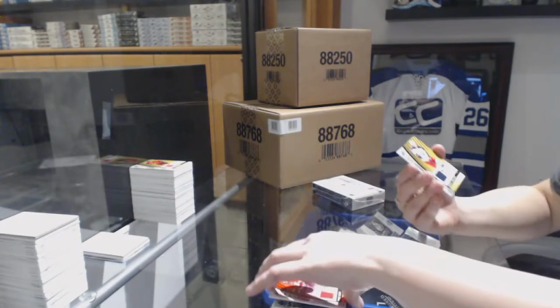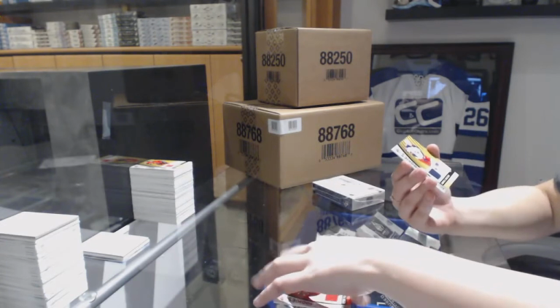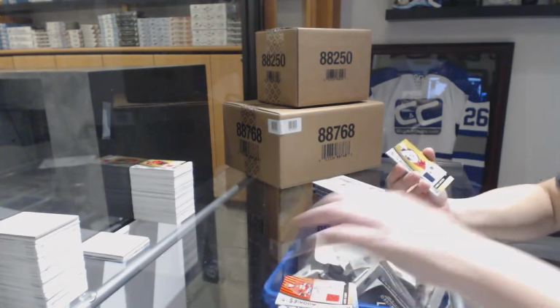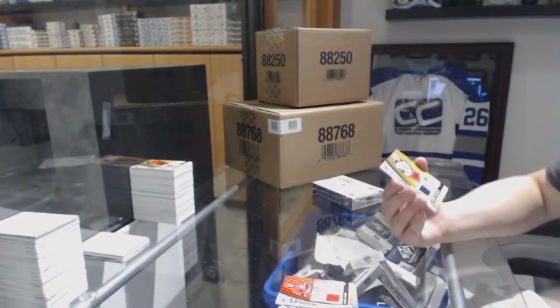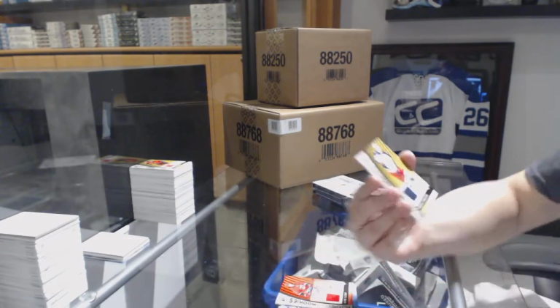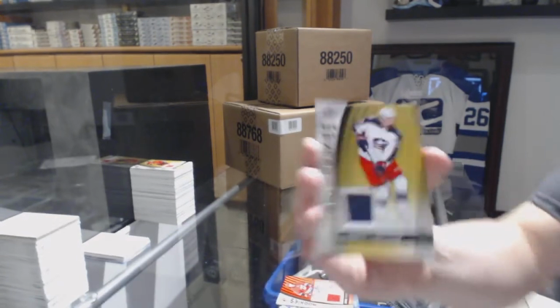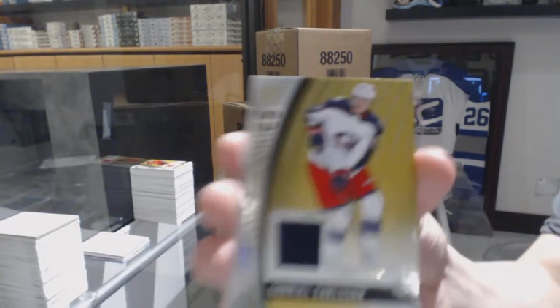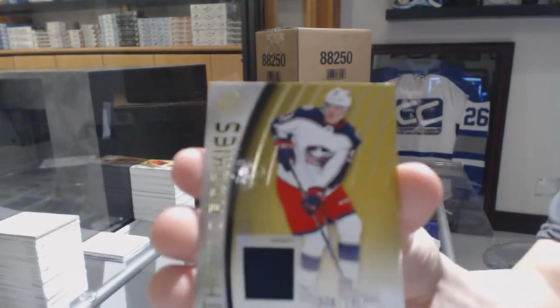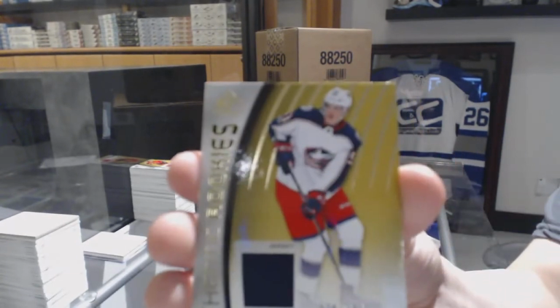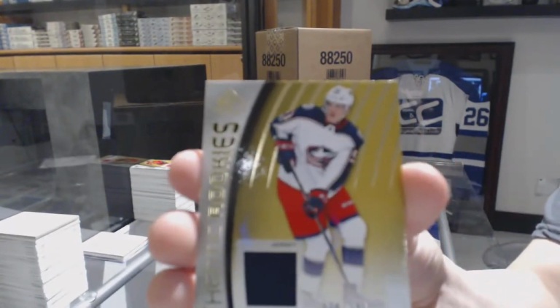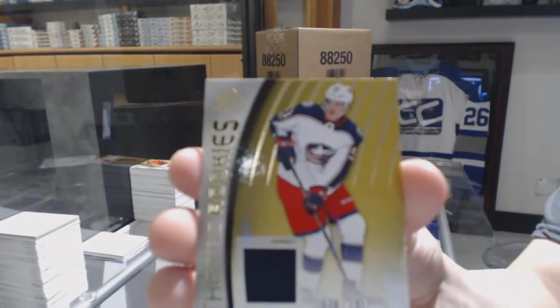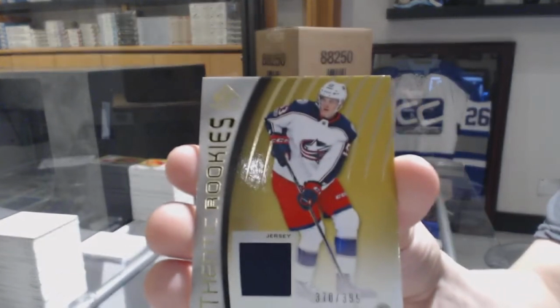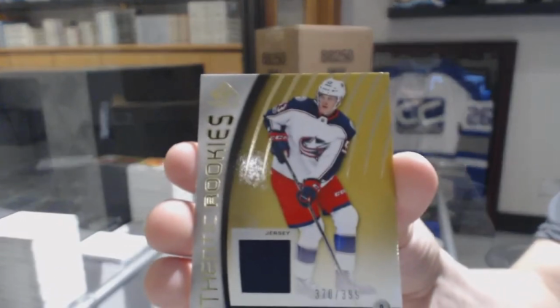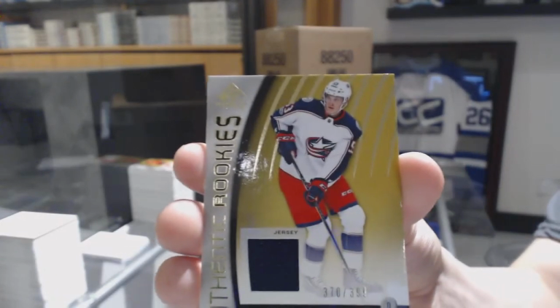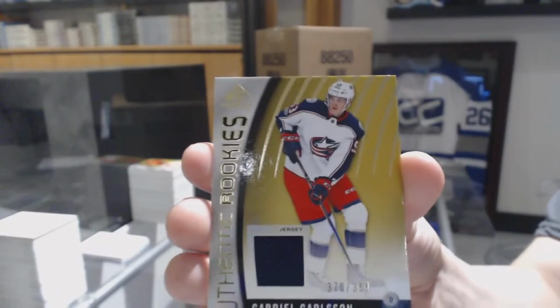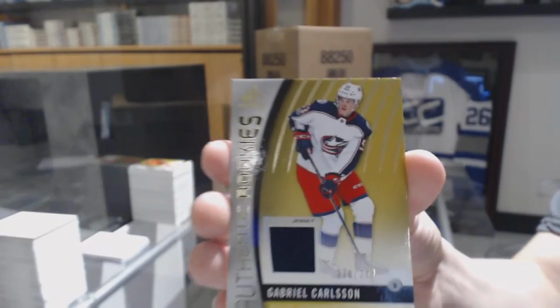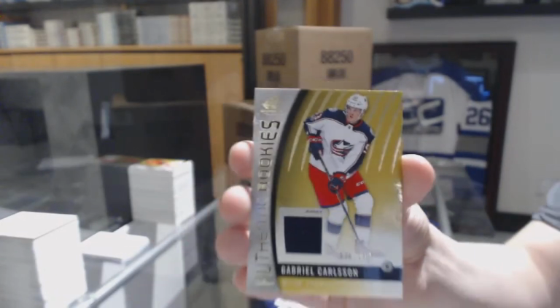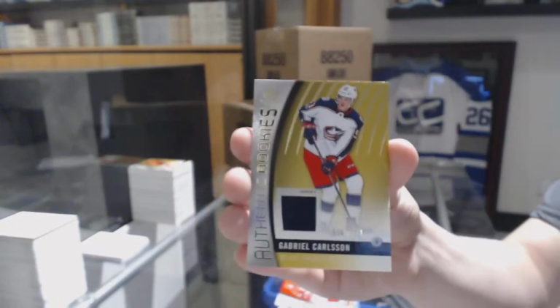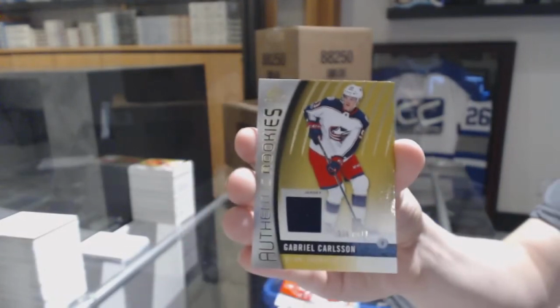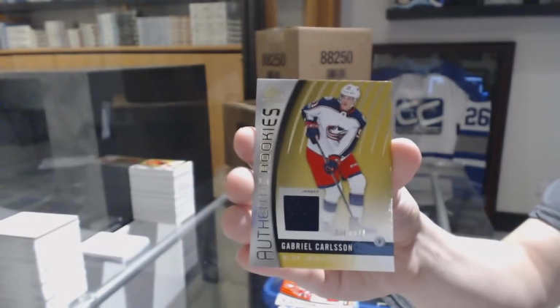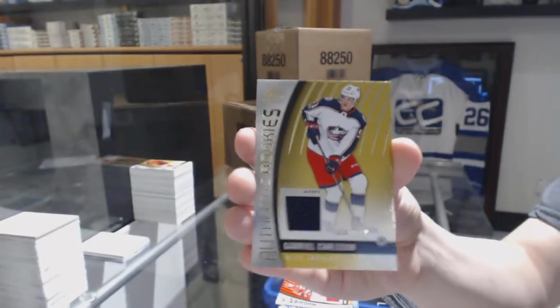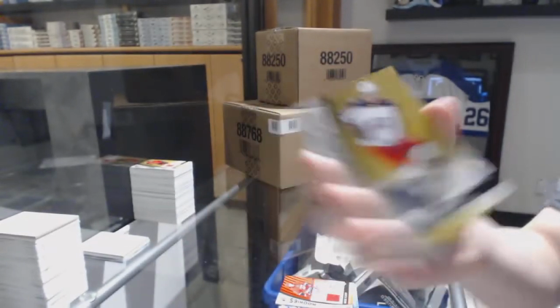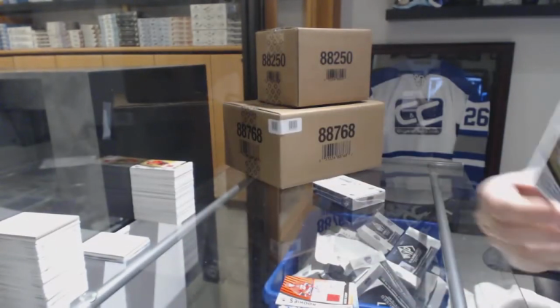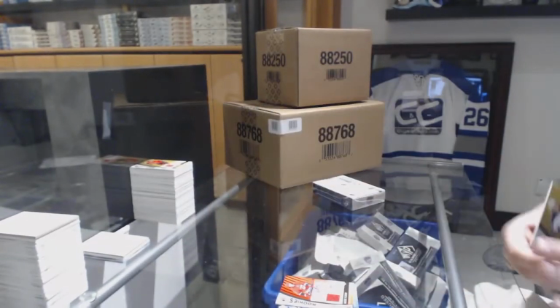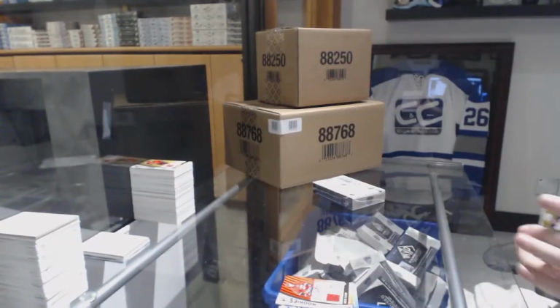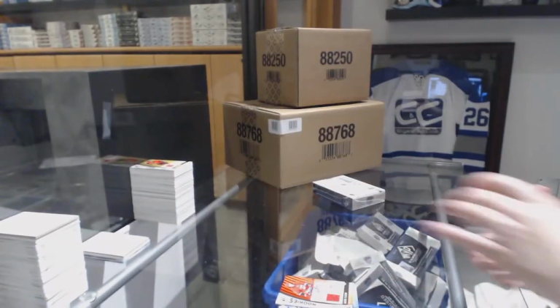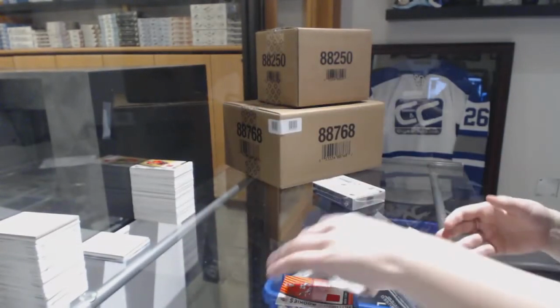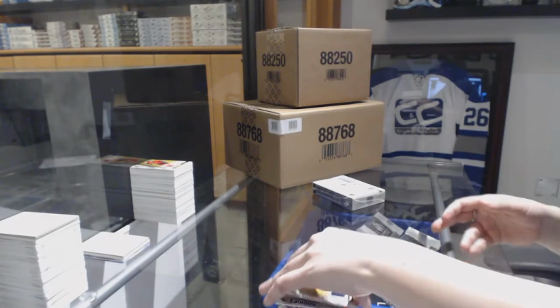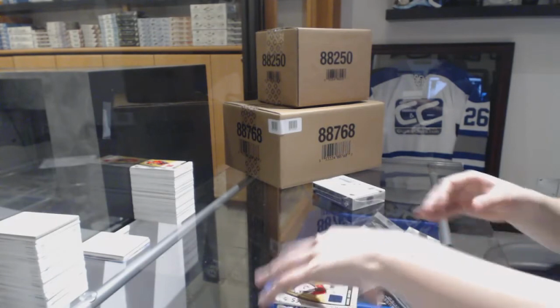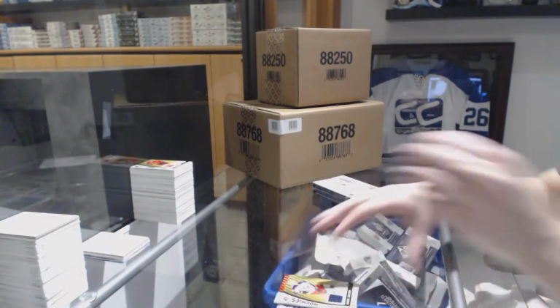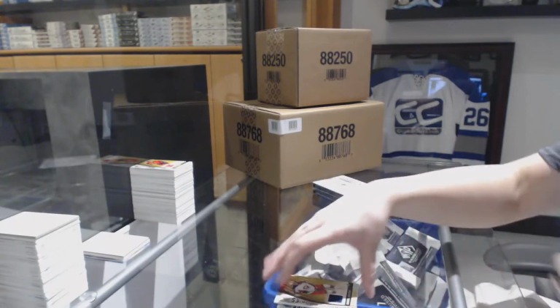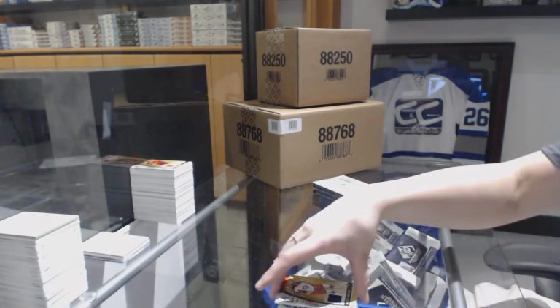Andy Gabriel Carlson to 399, Authentic Rookie jersey for the Columbus Blue Jackets.